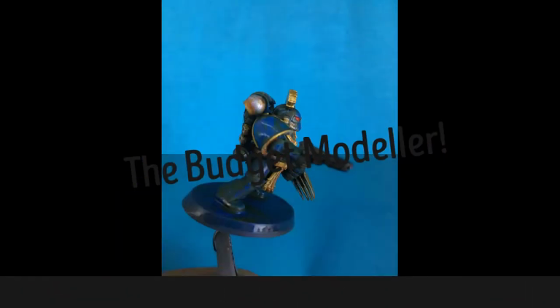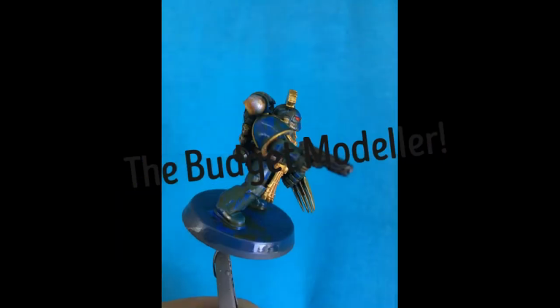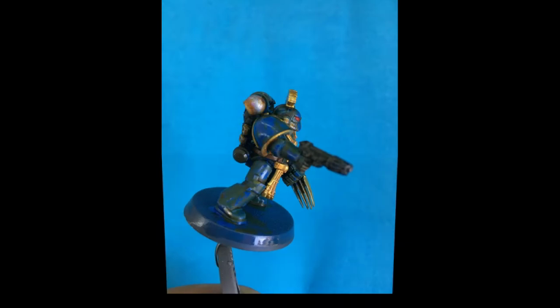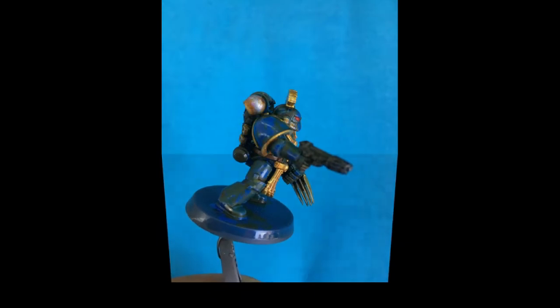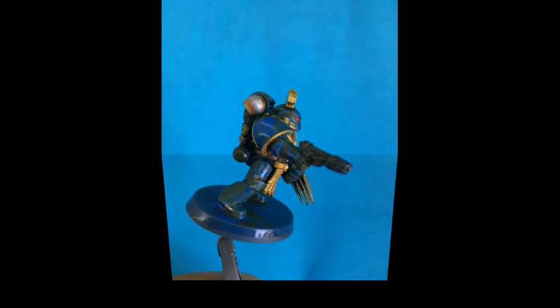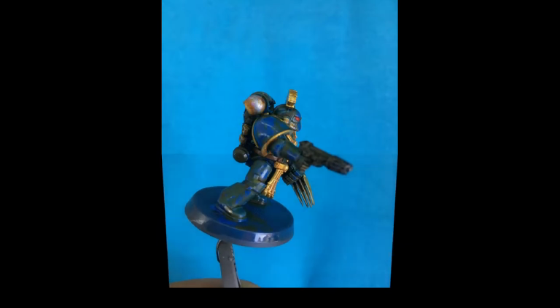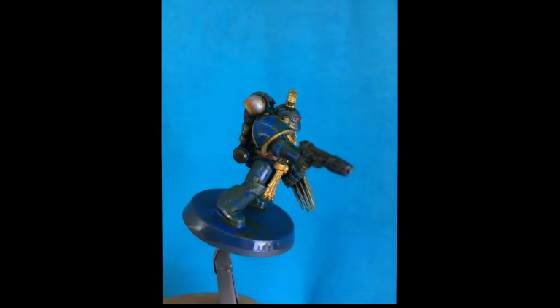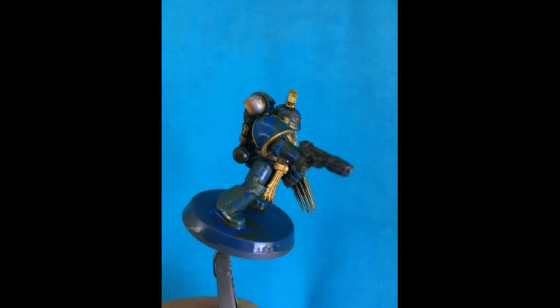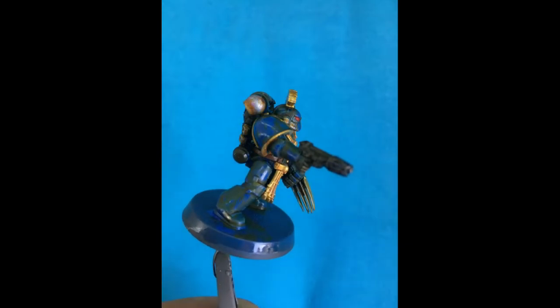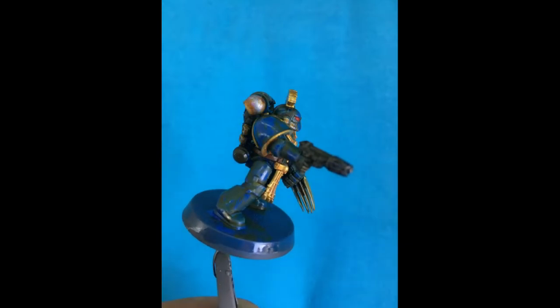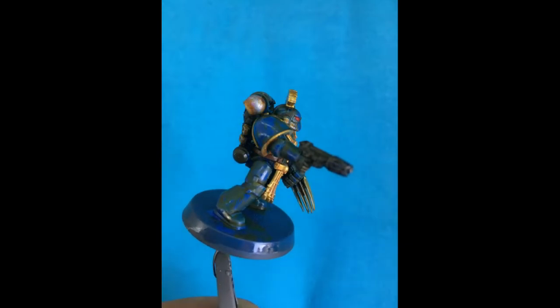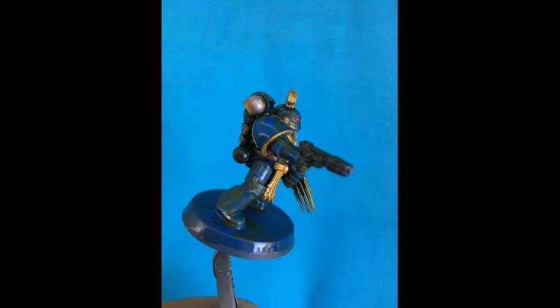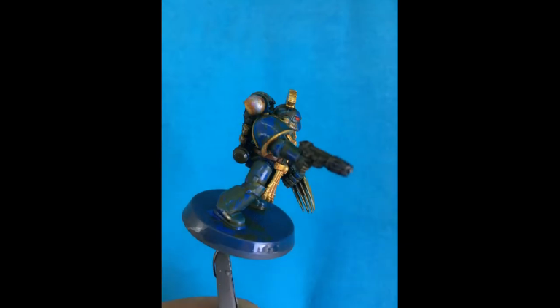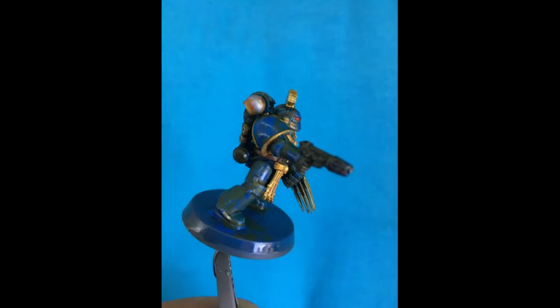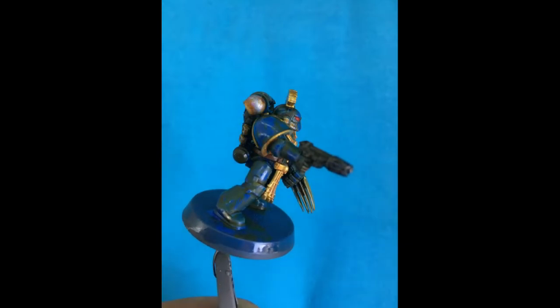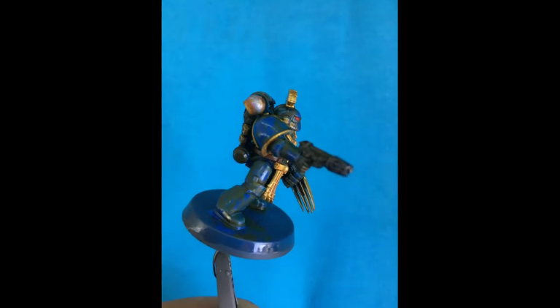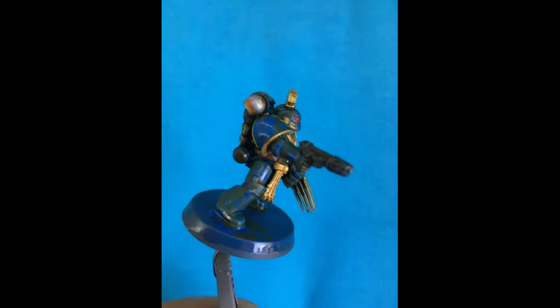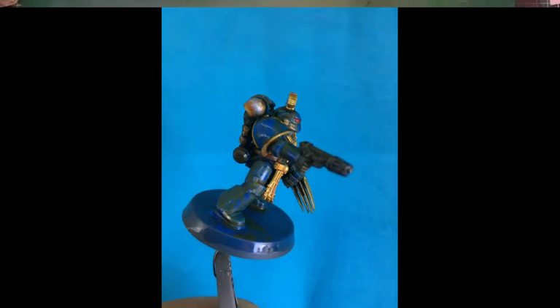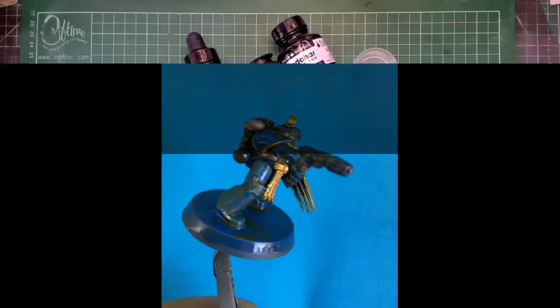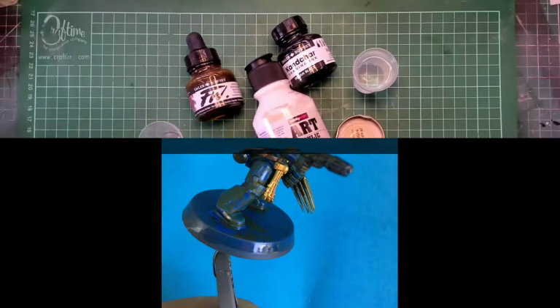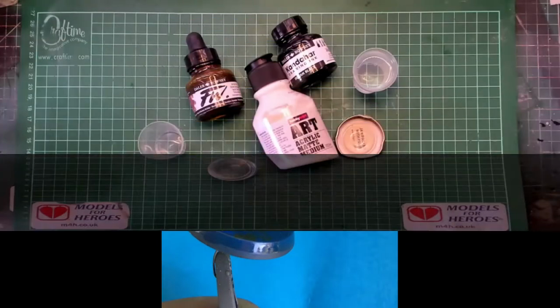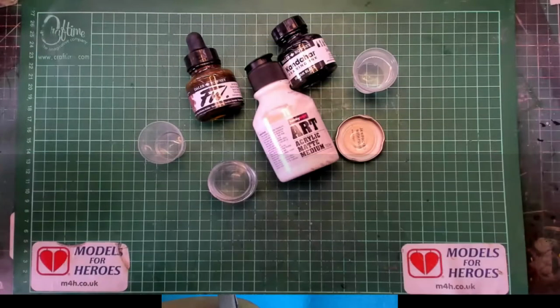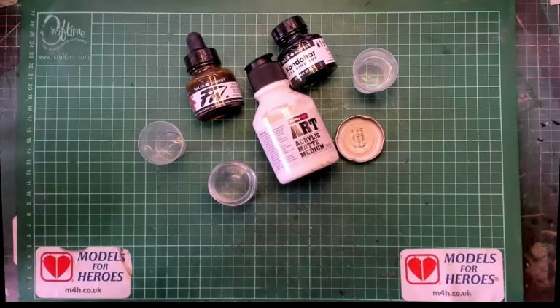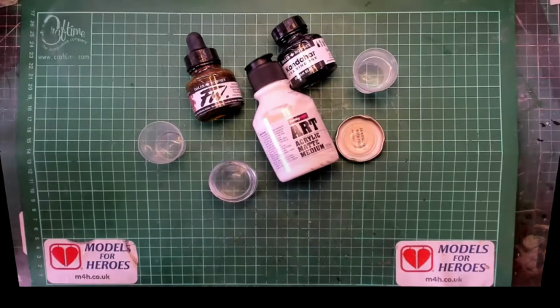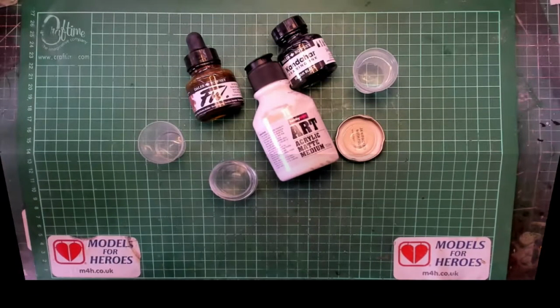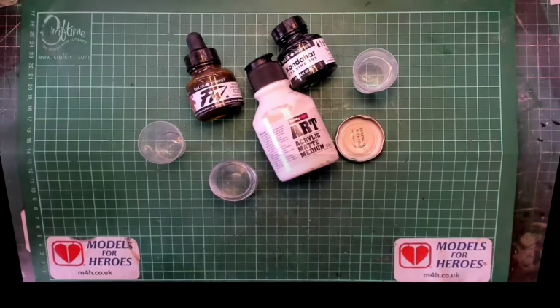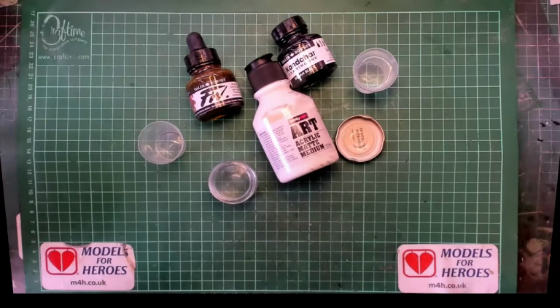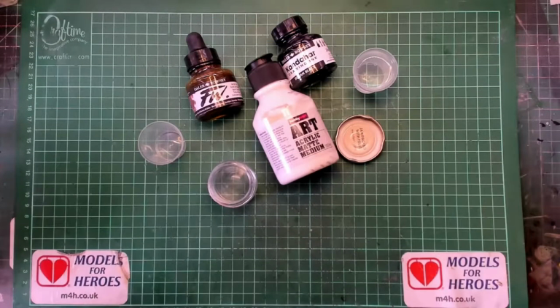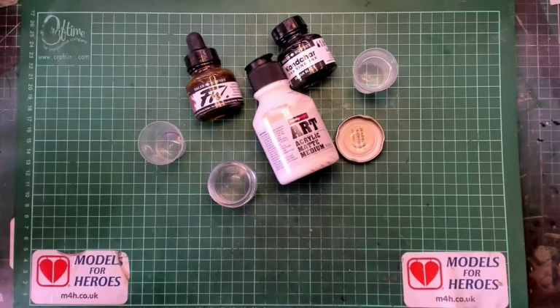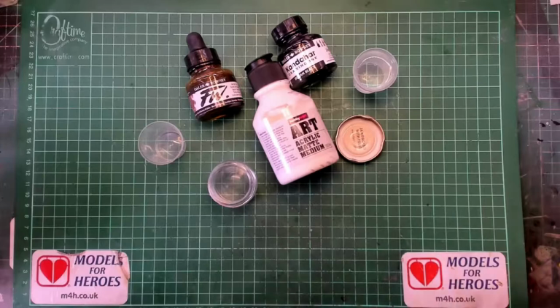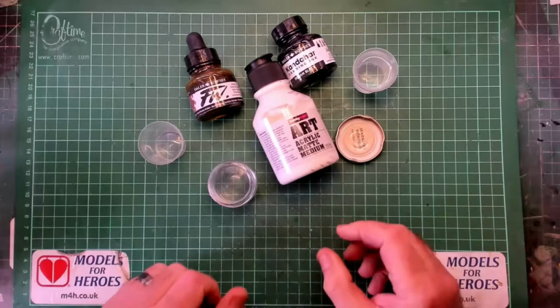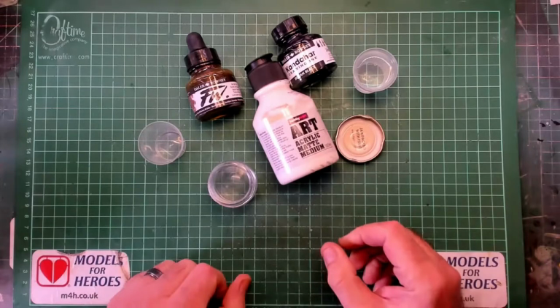Hello, I'm the Budget Modeler and welcome to another tutorial. This week: how to make a dark brown wash.